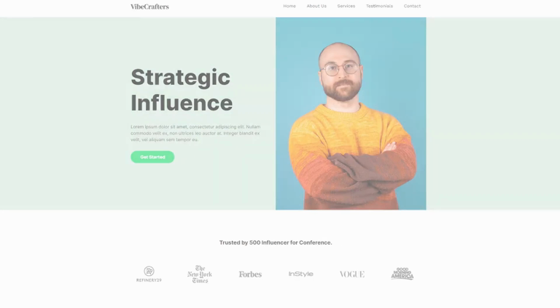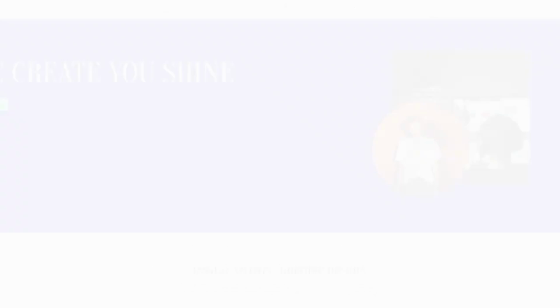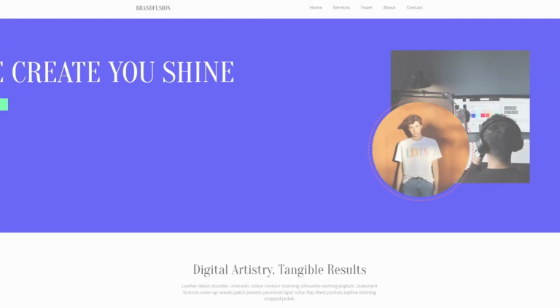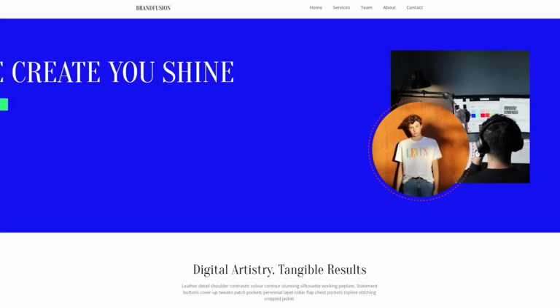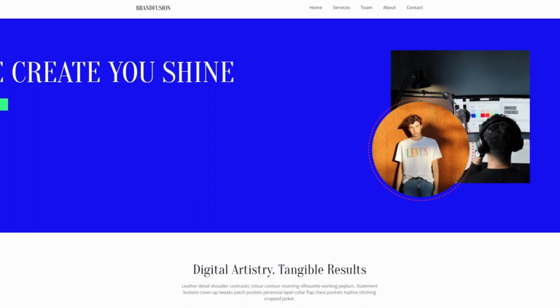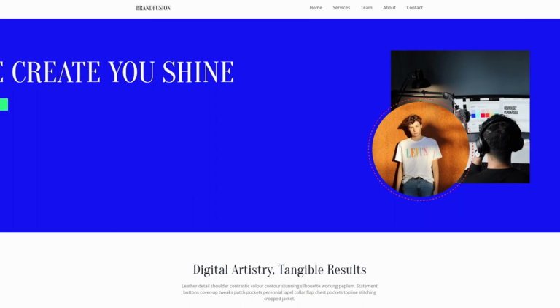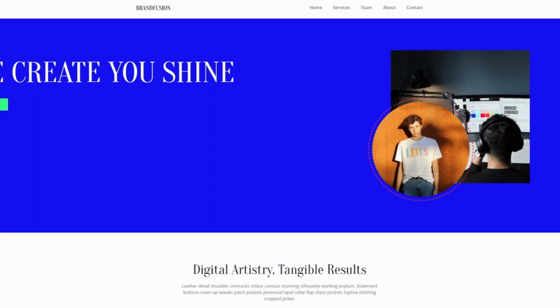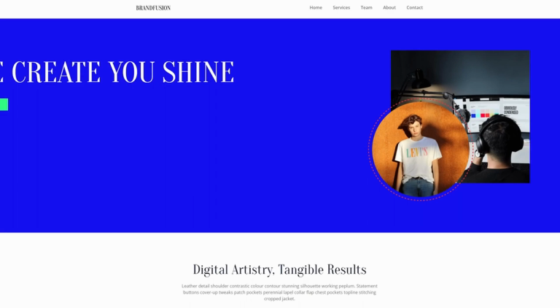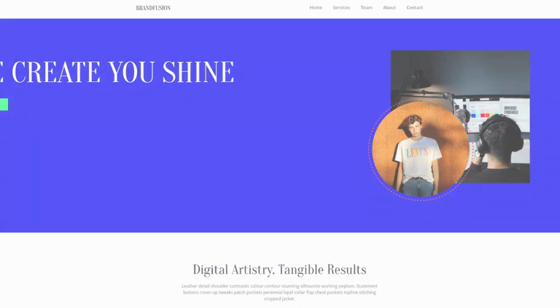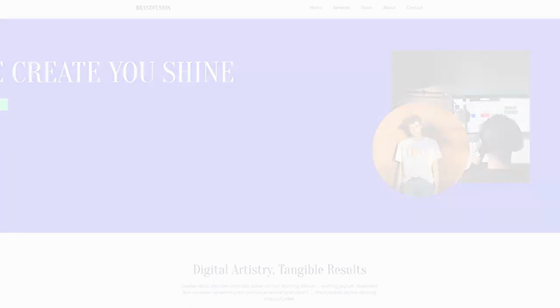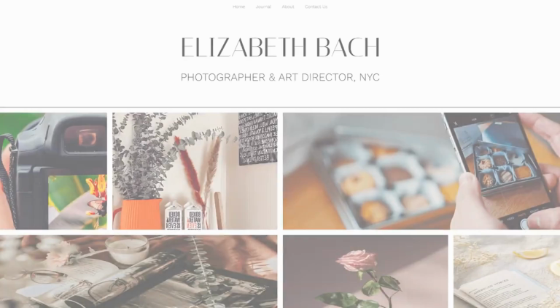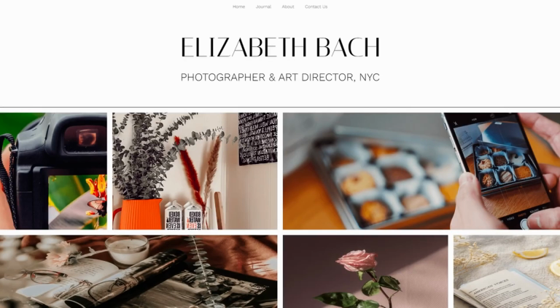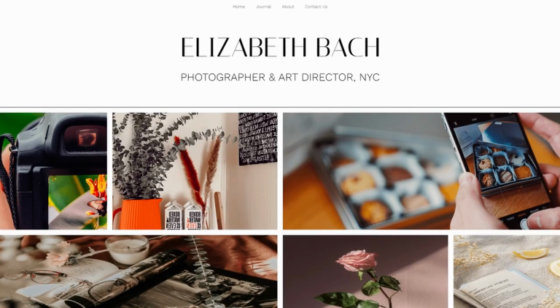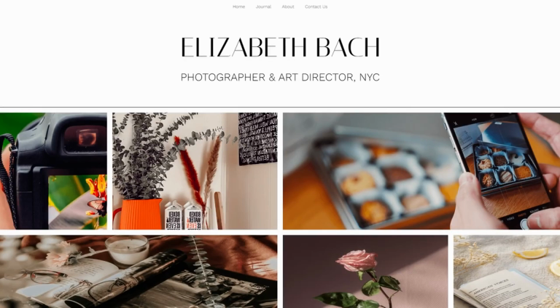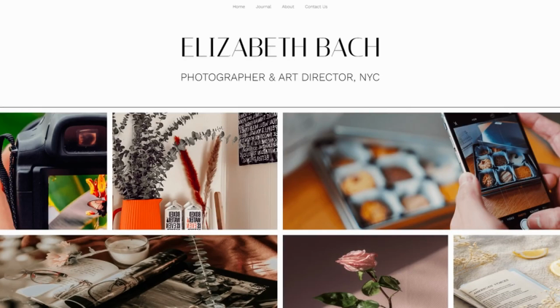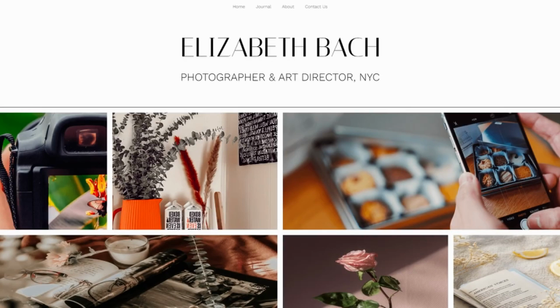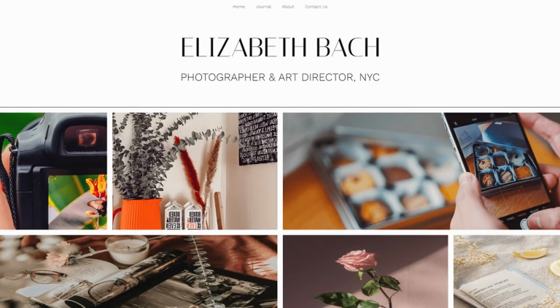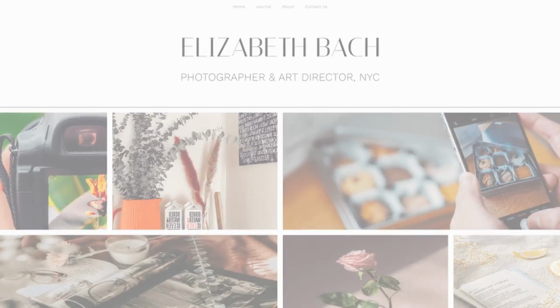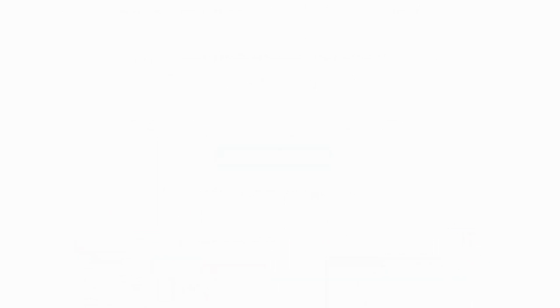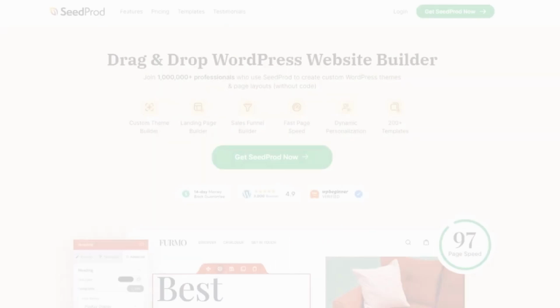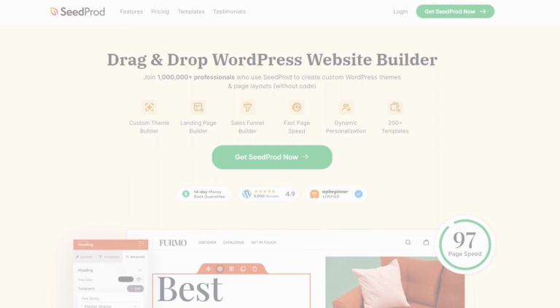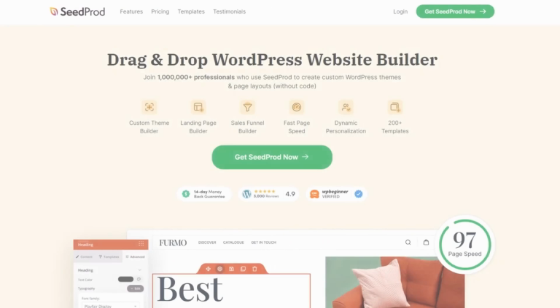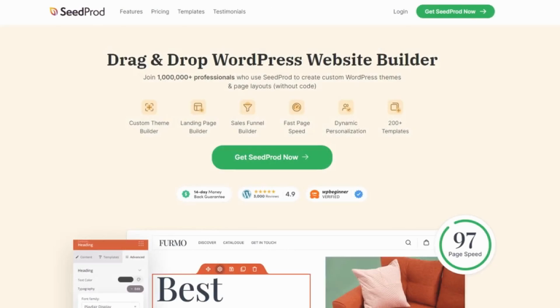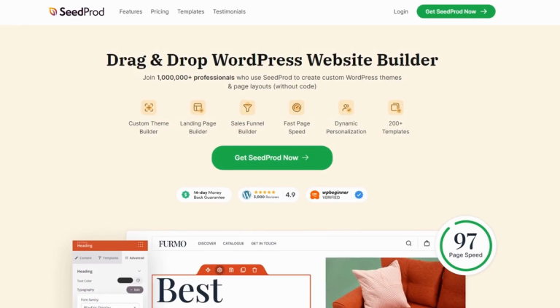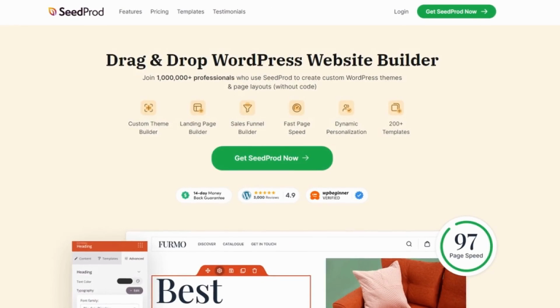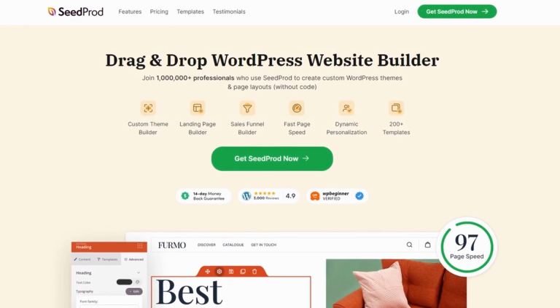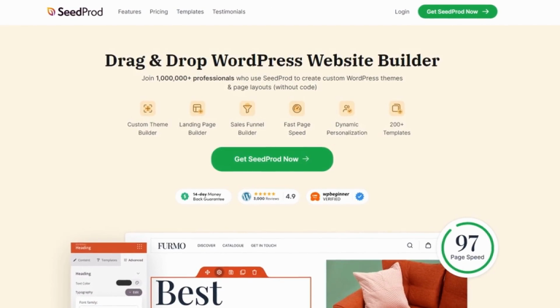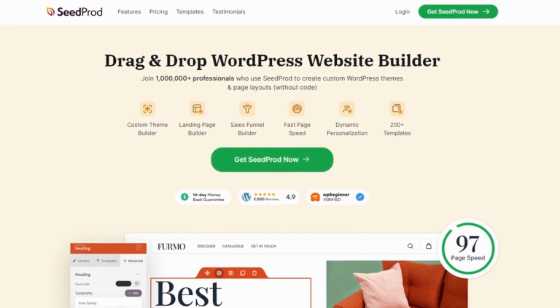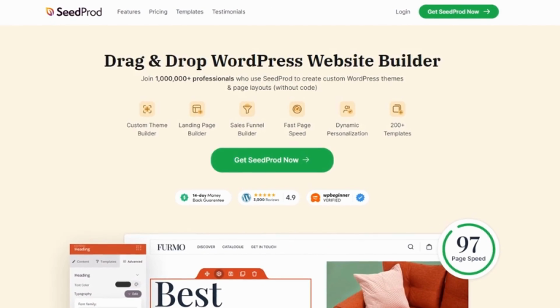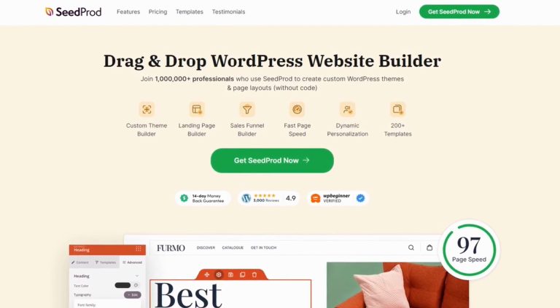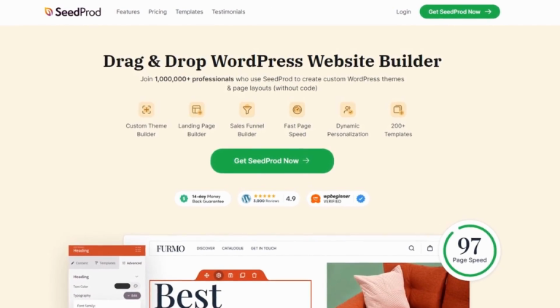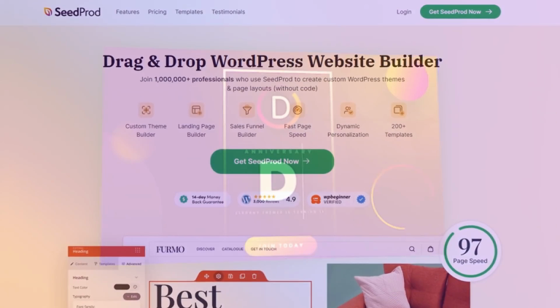SeedProd AI is an add-on for its premium plans. SeedProd's paid plans start at $39.50 per year.